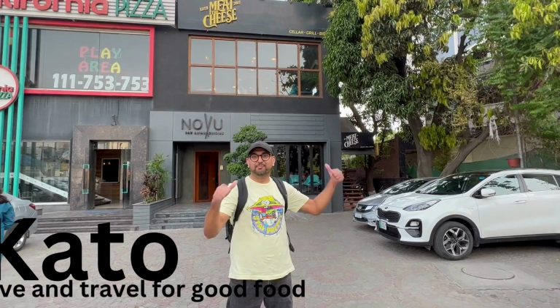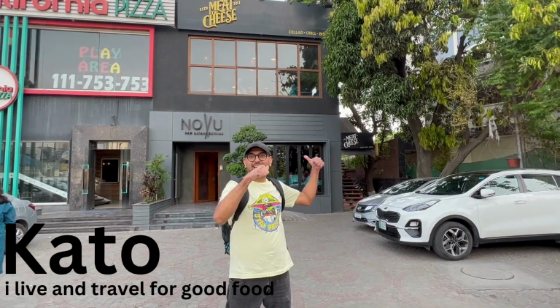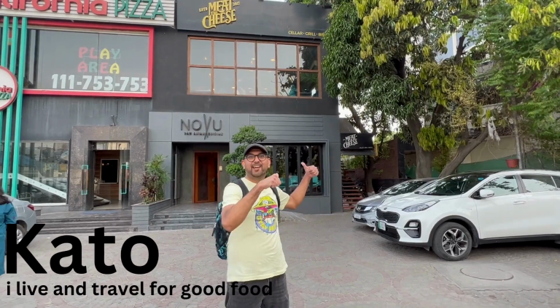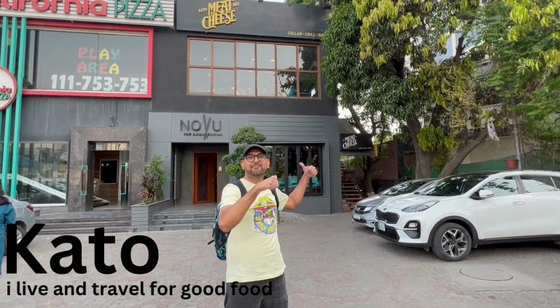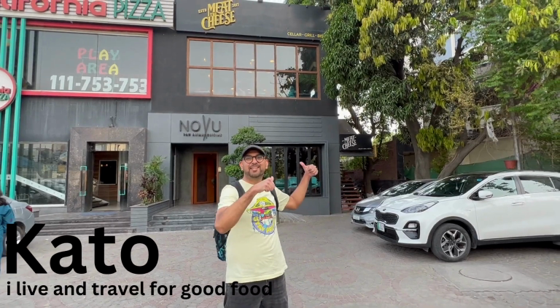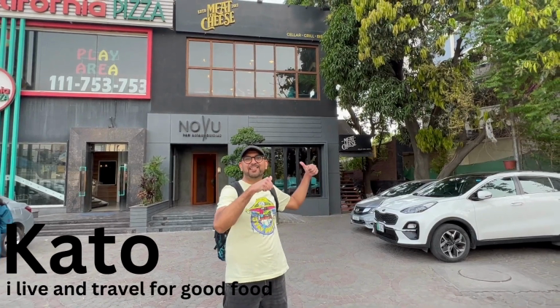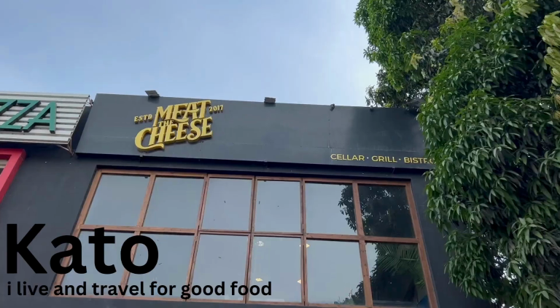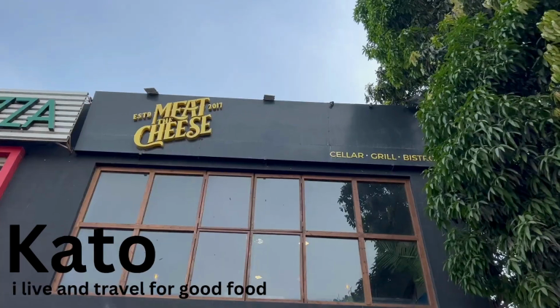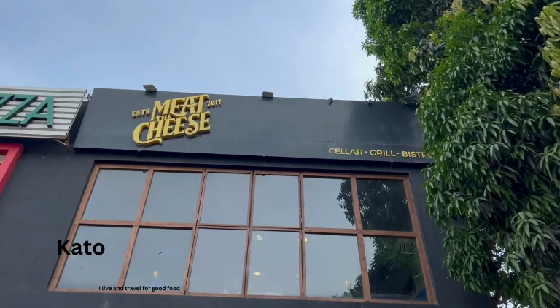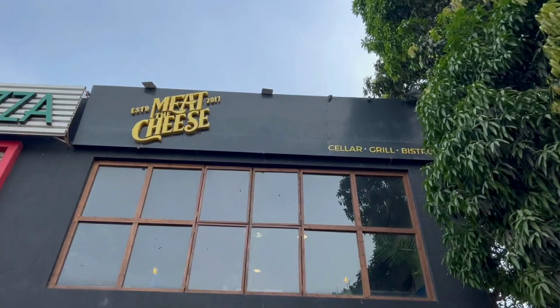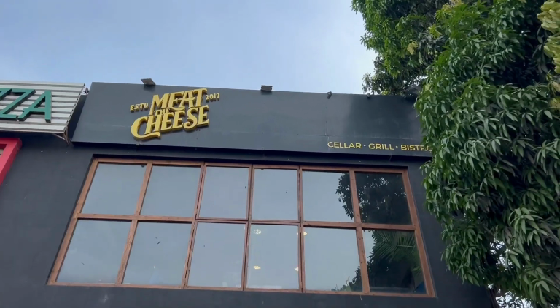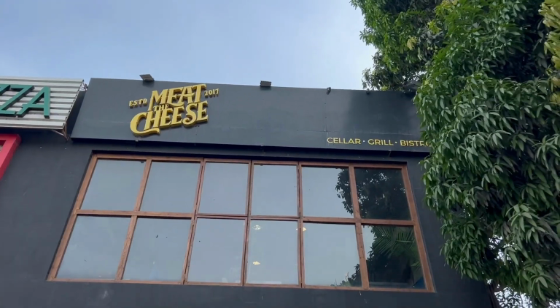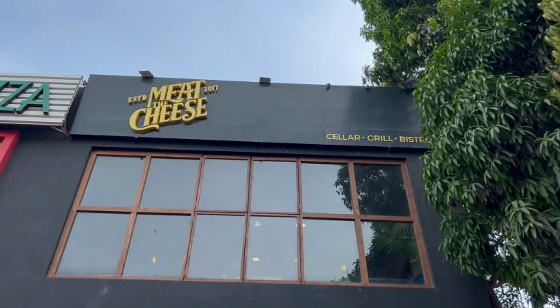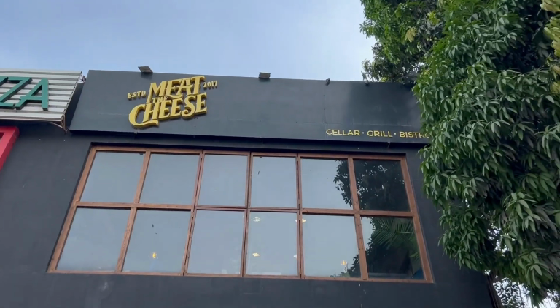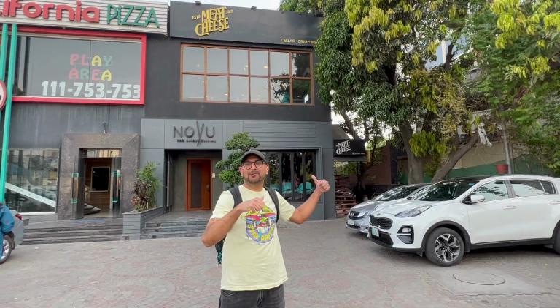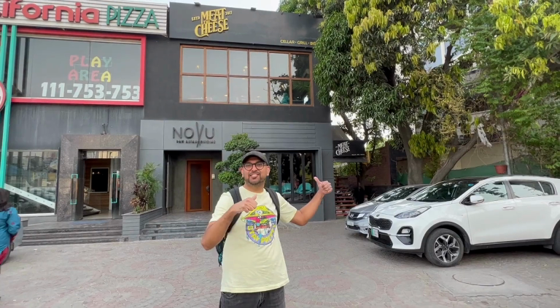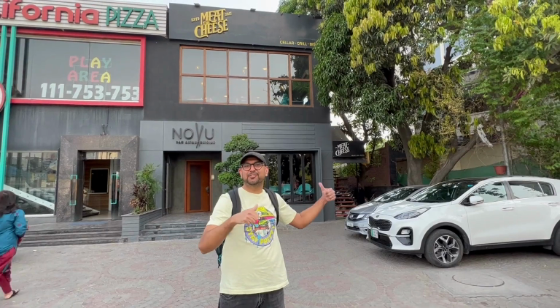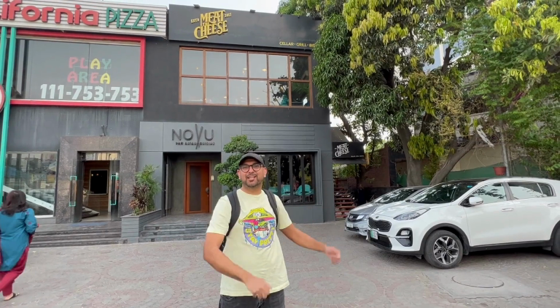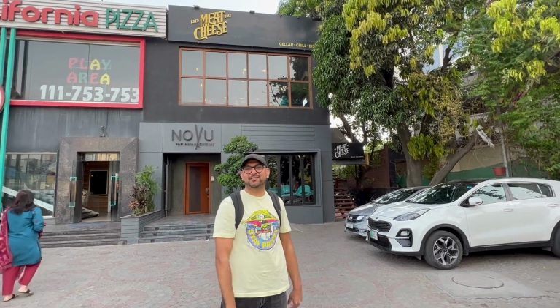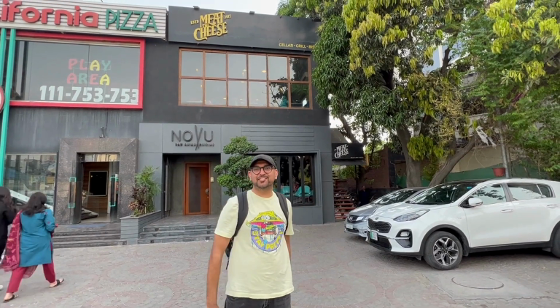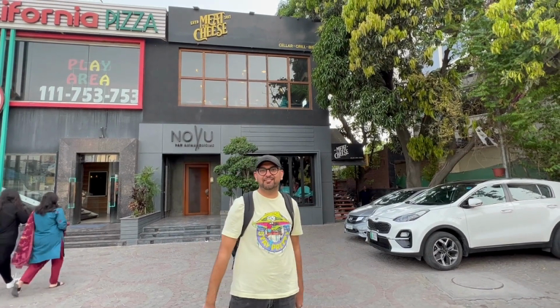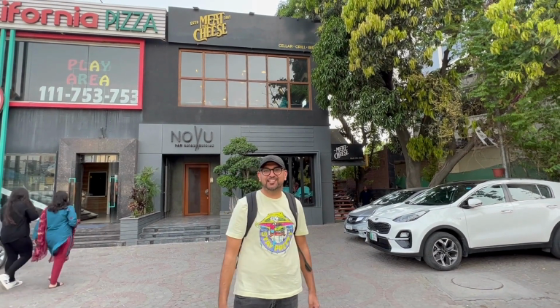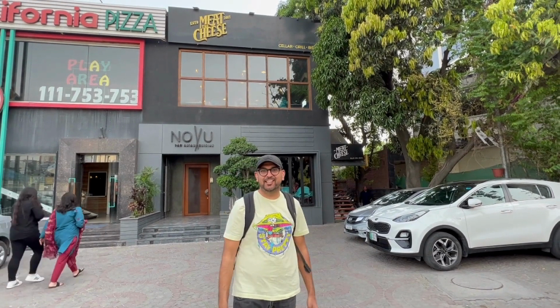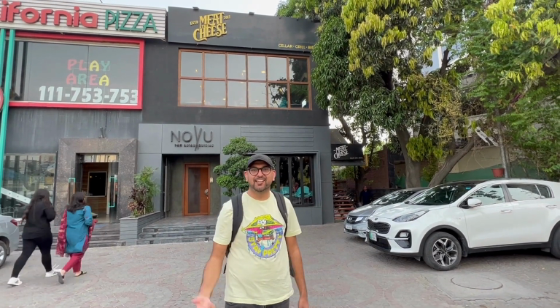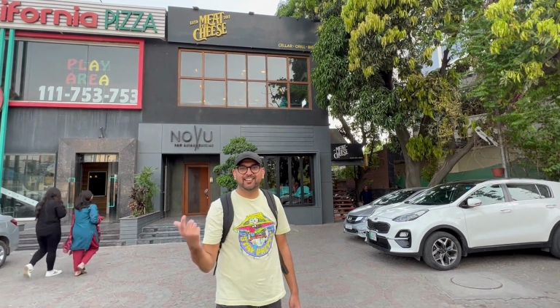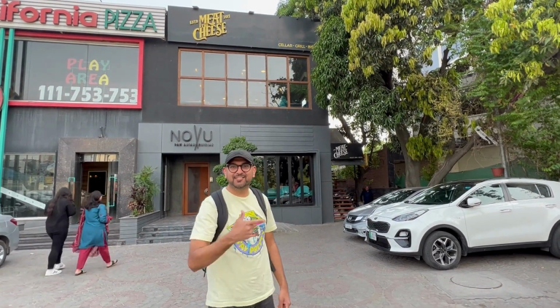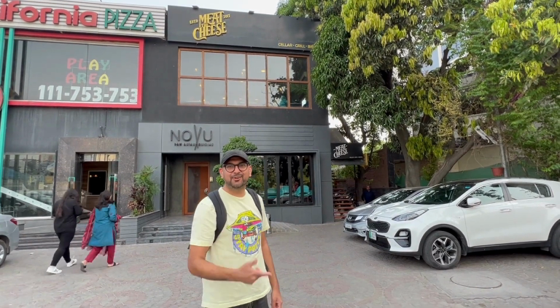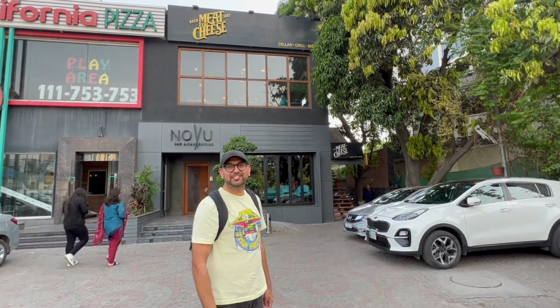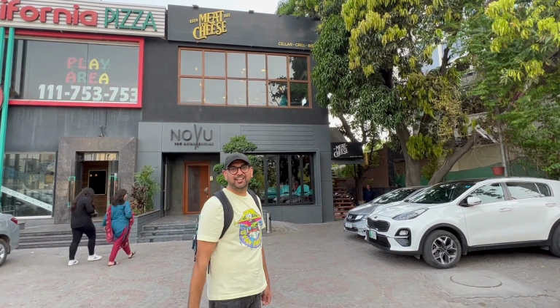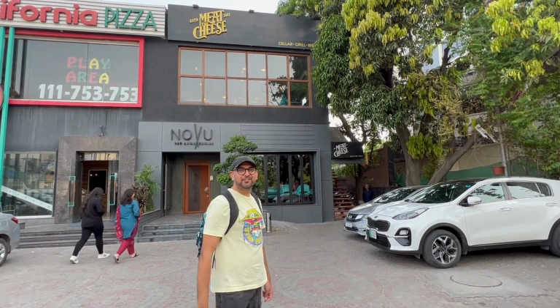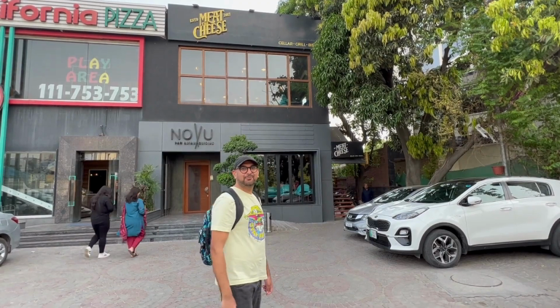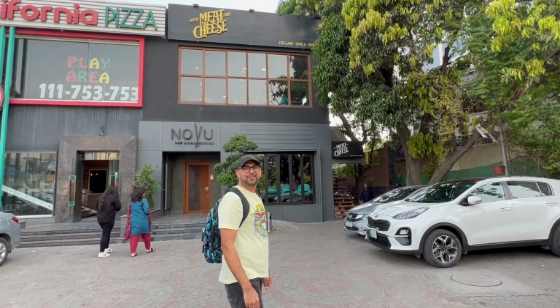Behind me is Meat the Cheese, established in 2017. Let's go and check out their burgers.